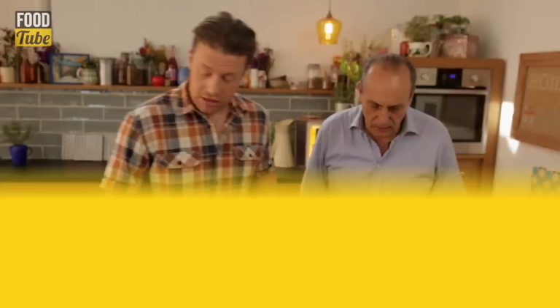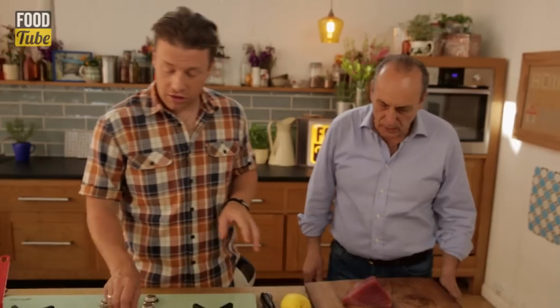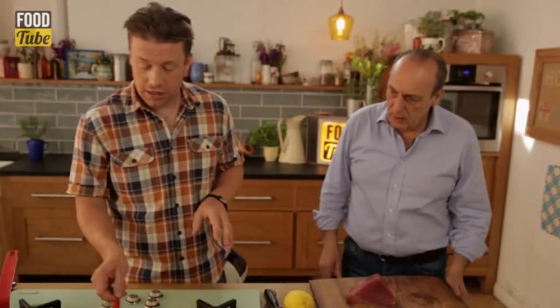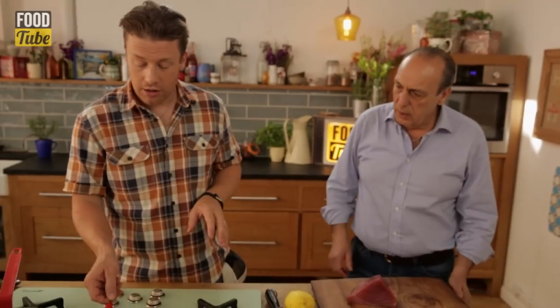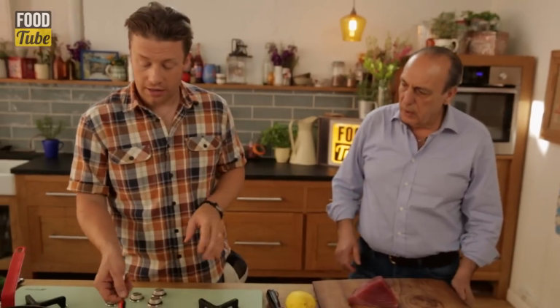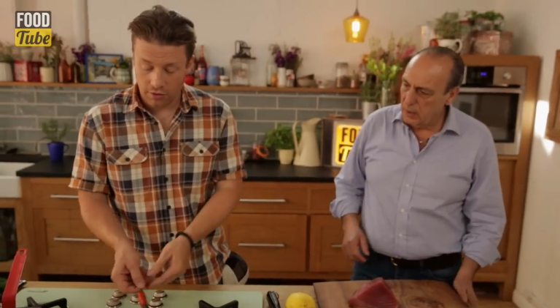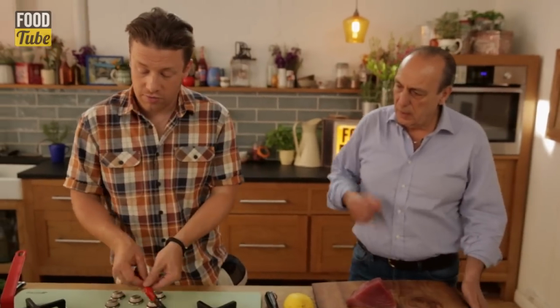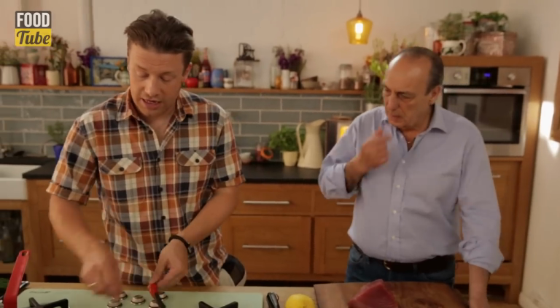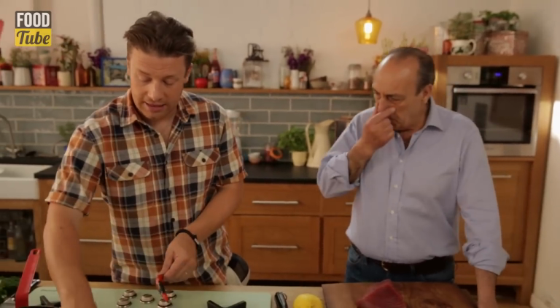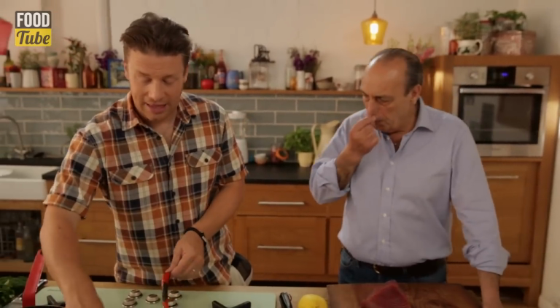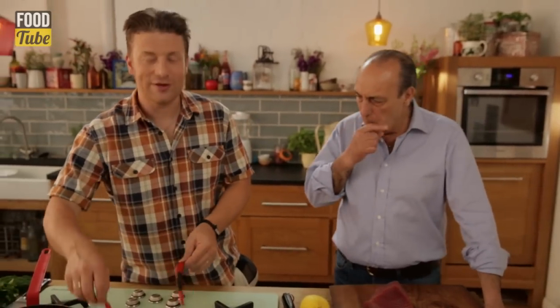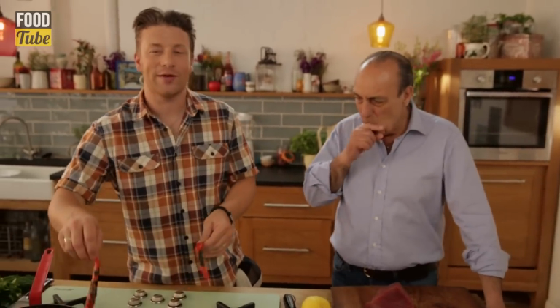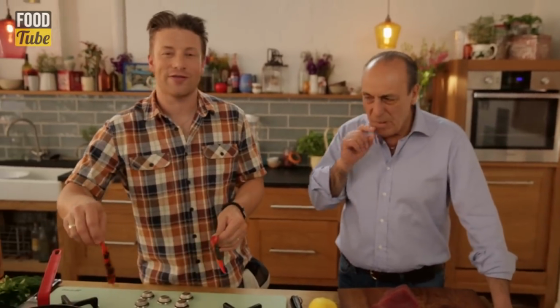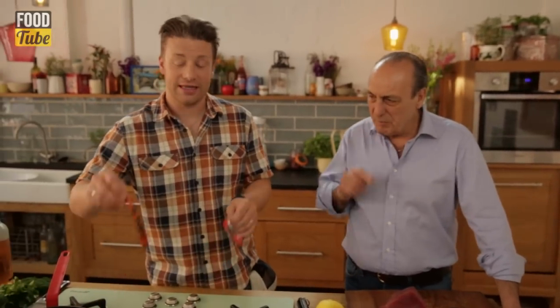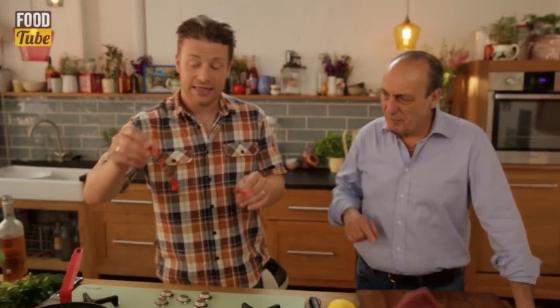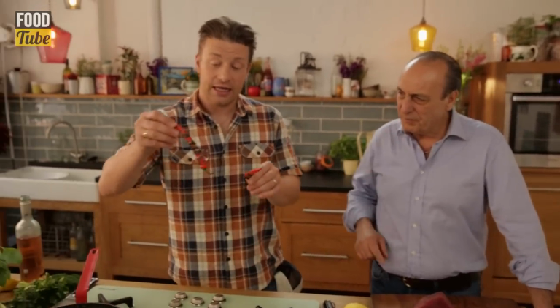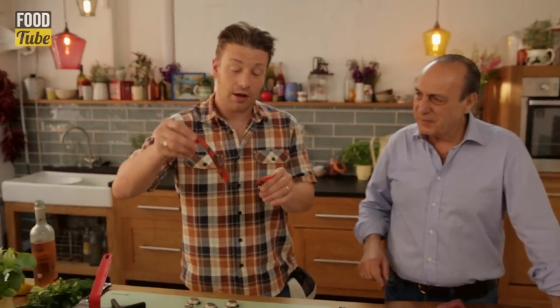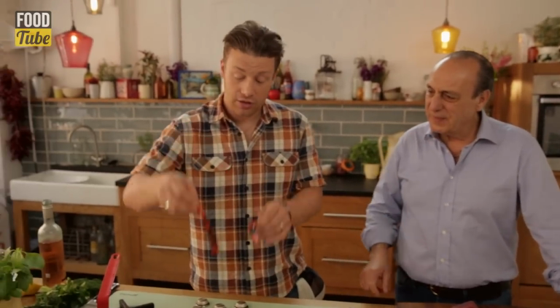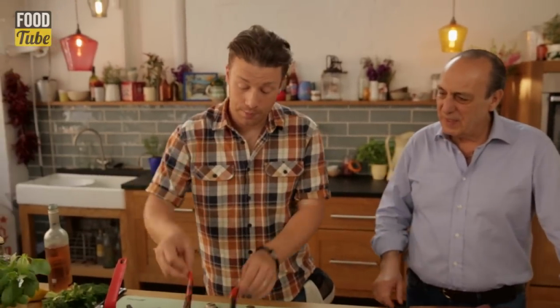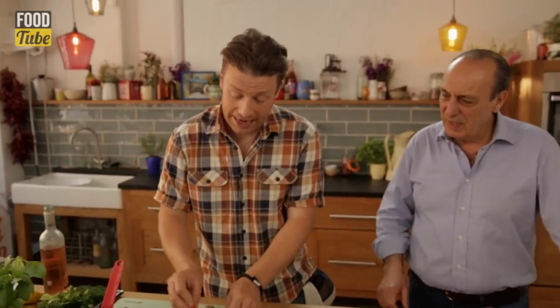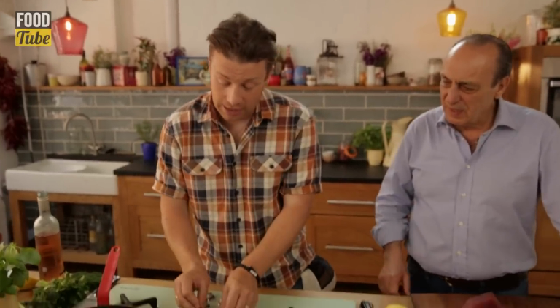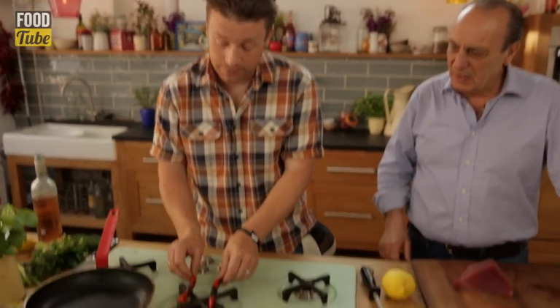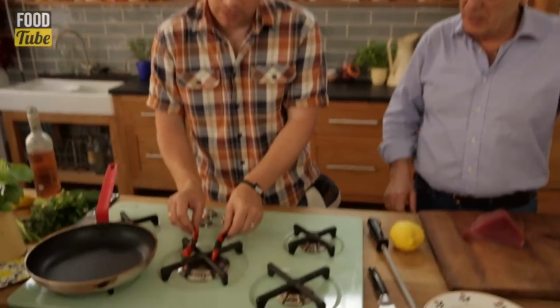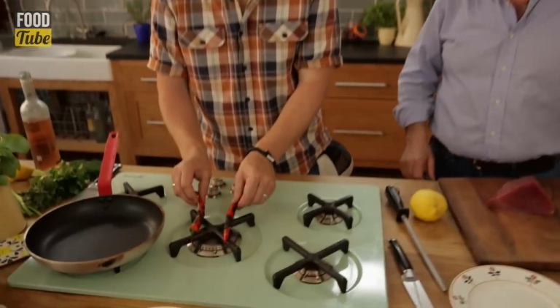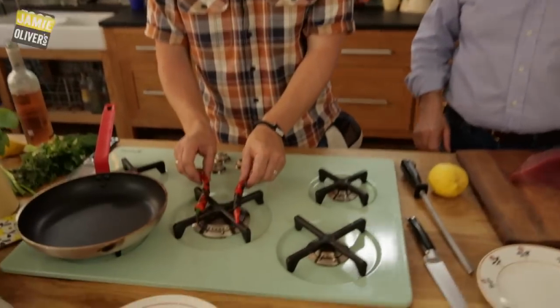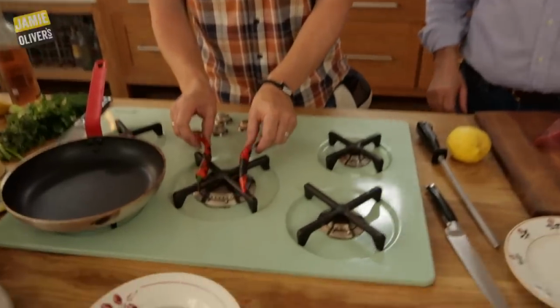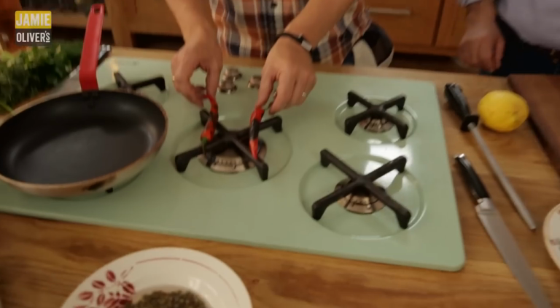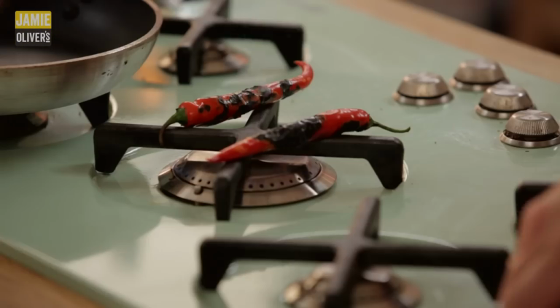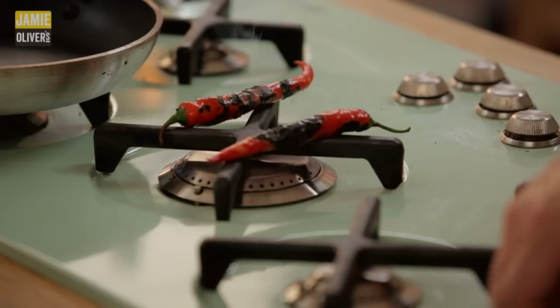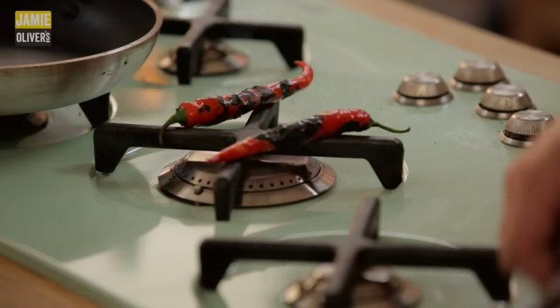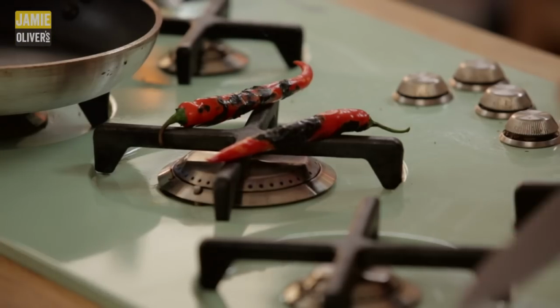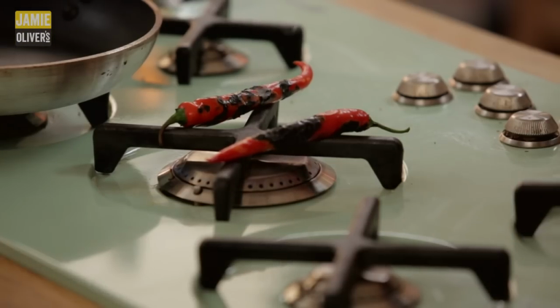I've got some chillies here — you know I love chillies. I'm just blacking them on the gas stove. You could also do this on a barbecue.